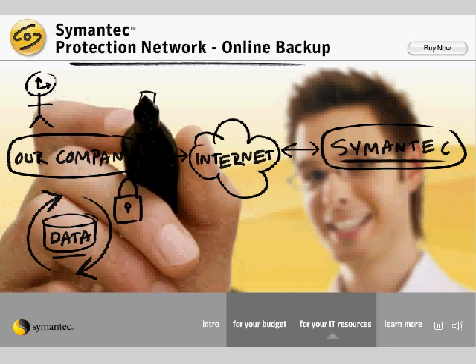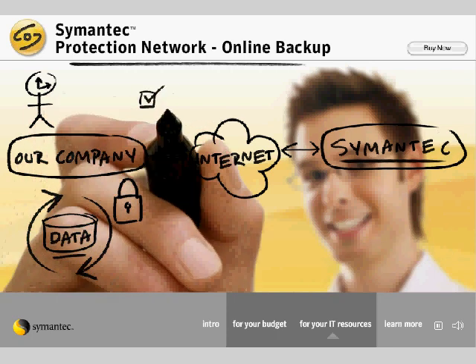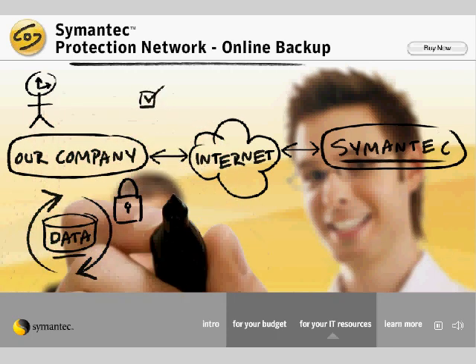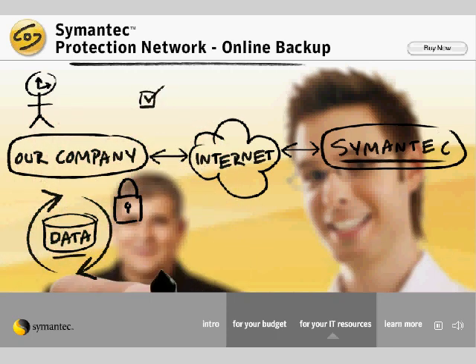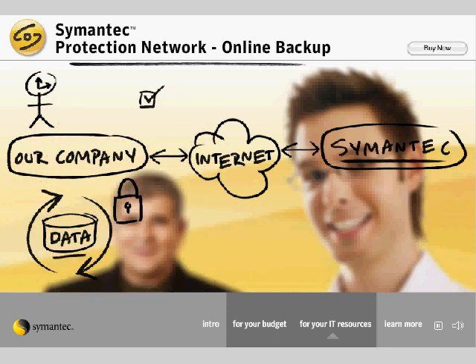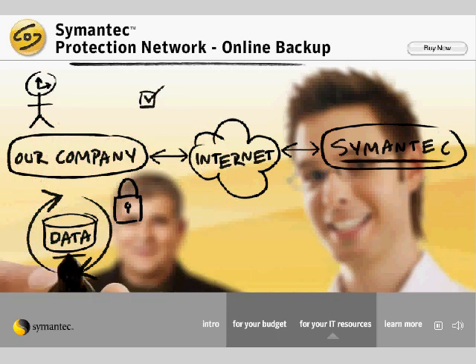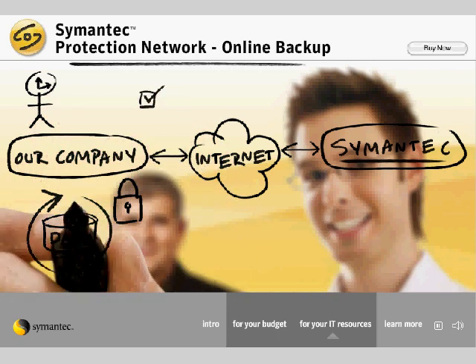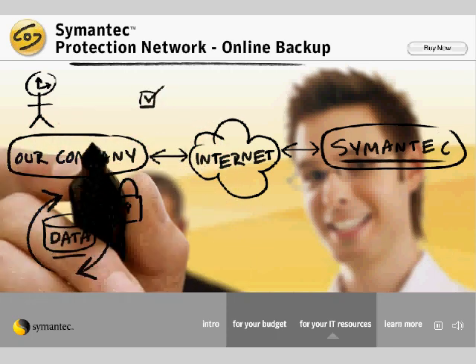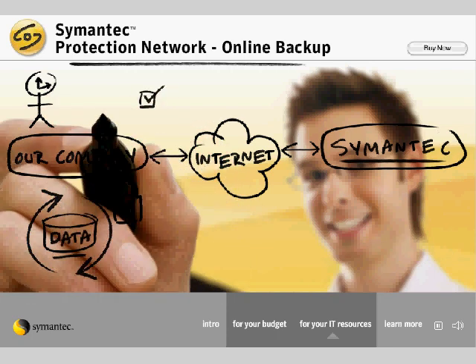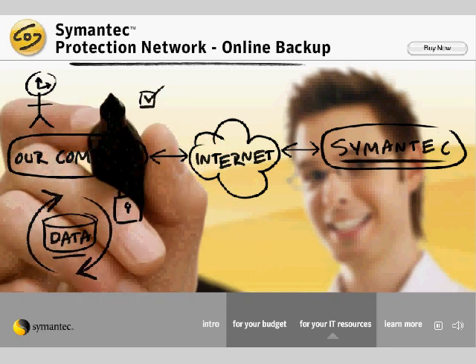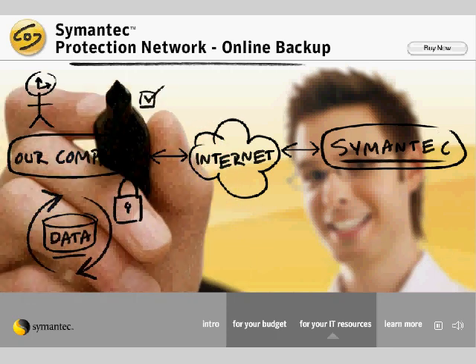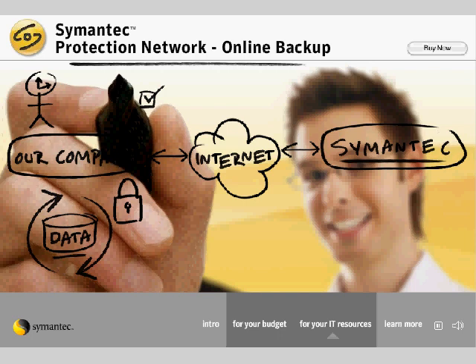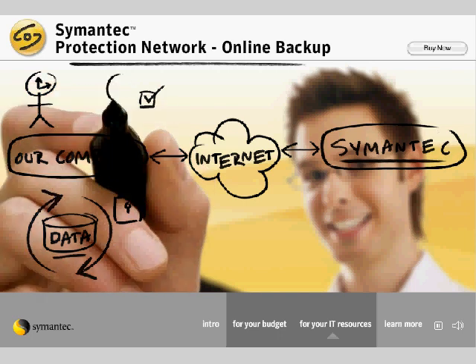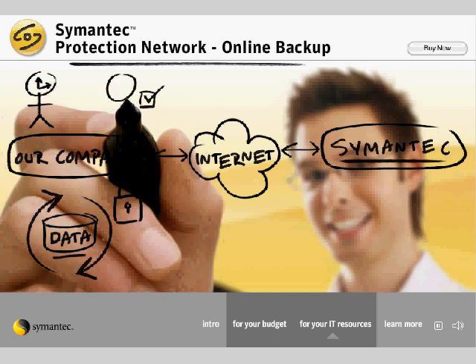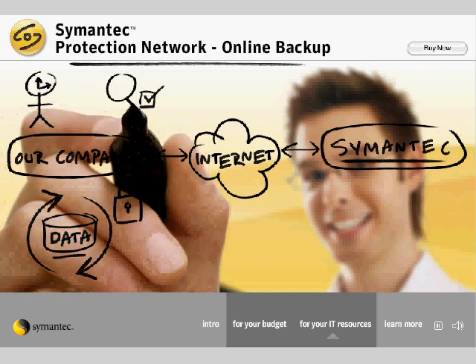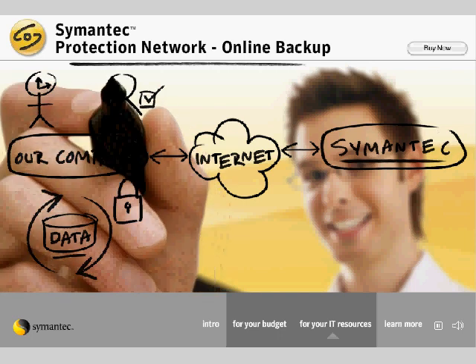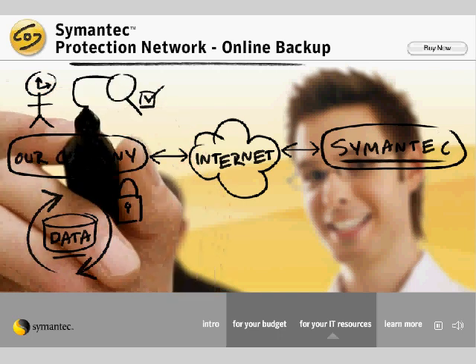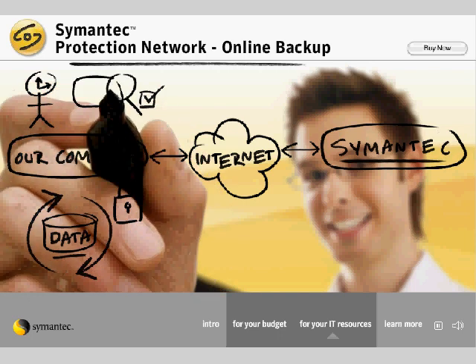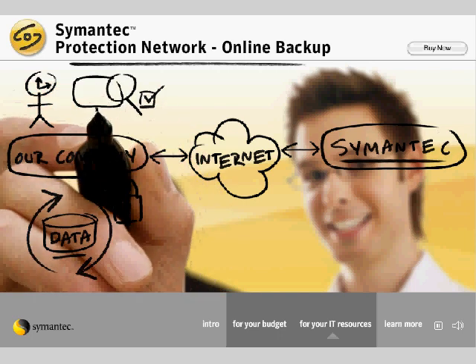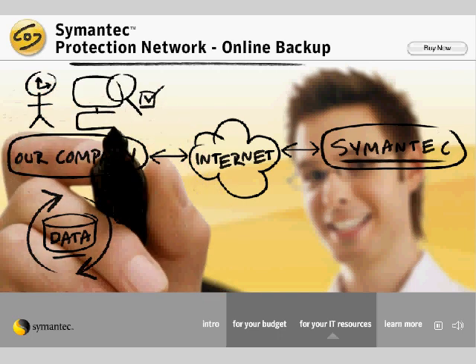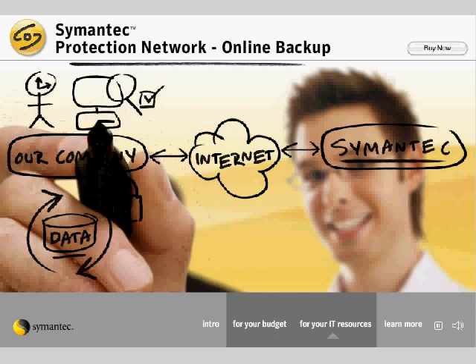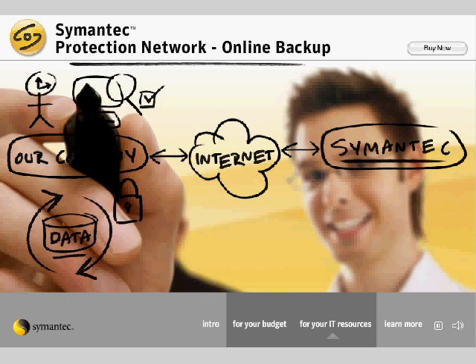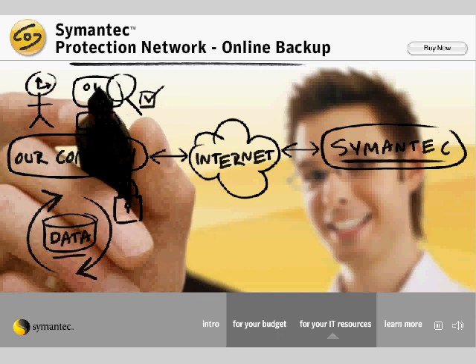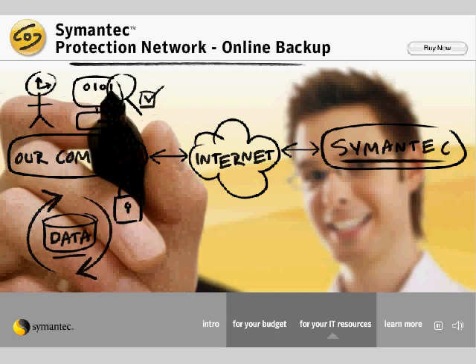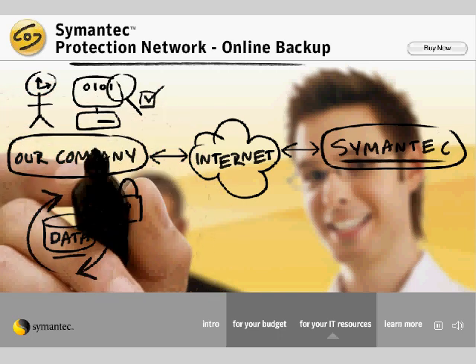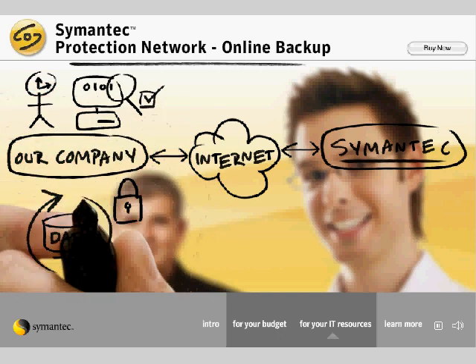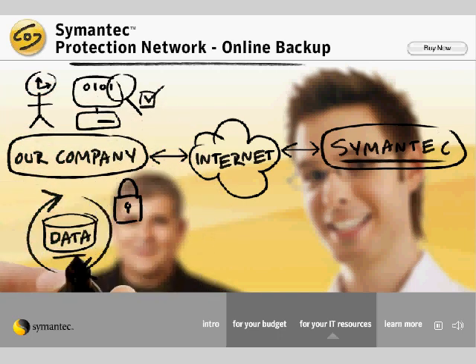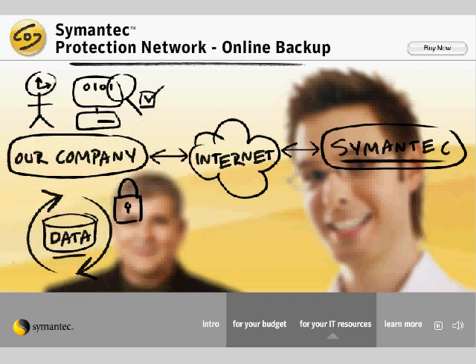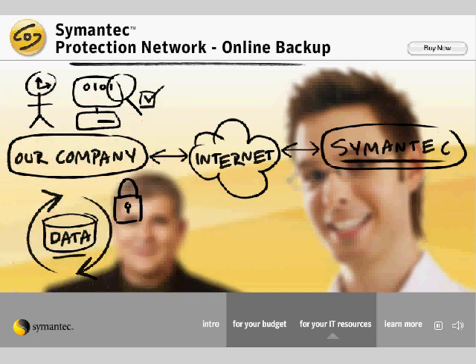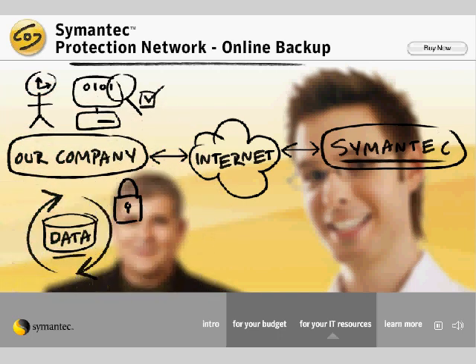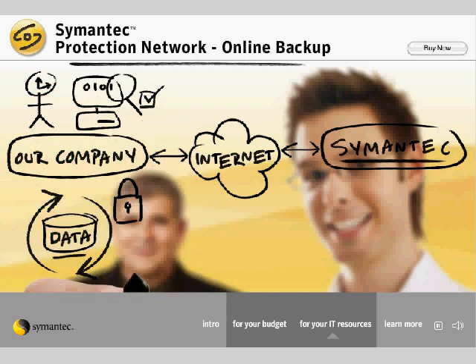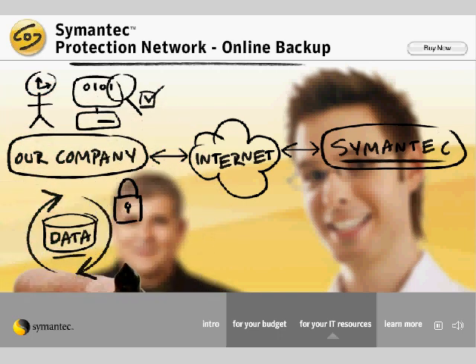The setup and configuration are intuitive and easy to use, and I can browse the backup files anytime through any compatible web browser.